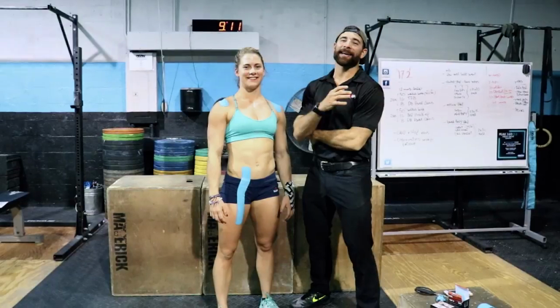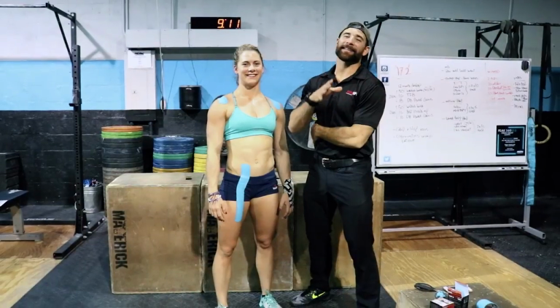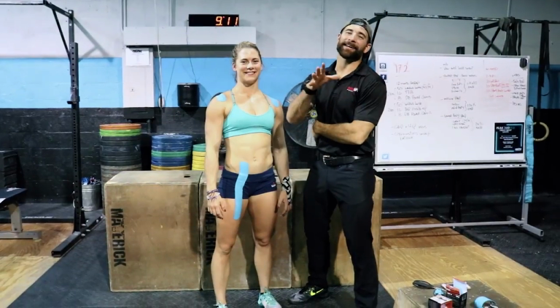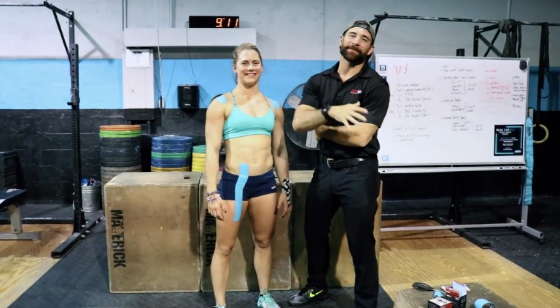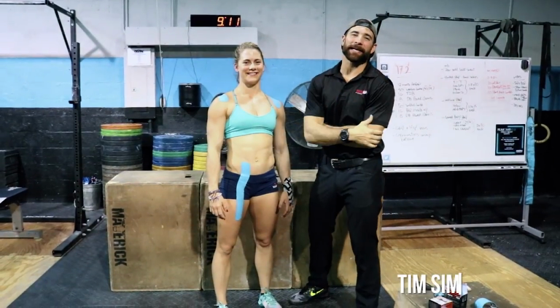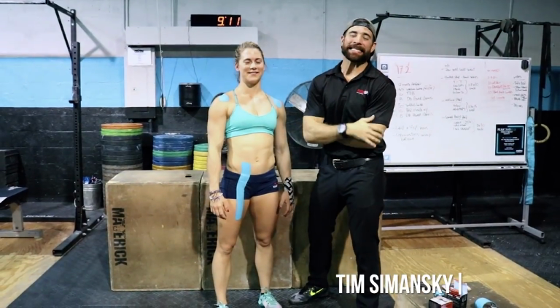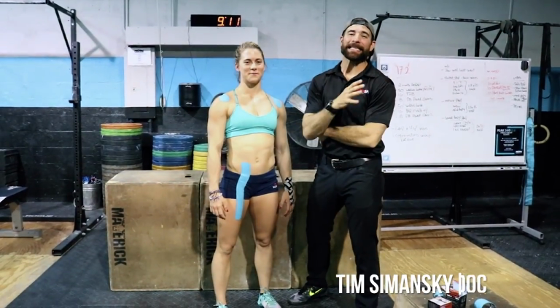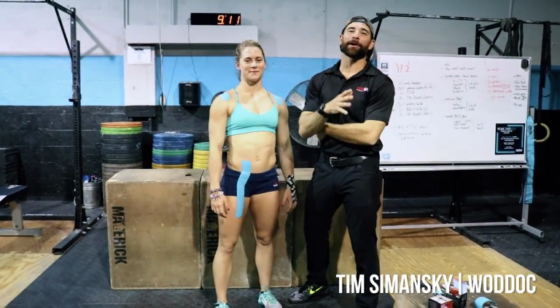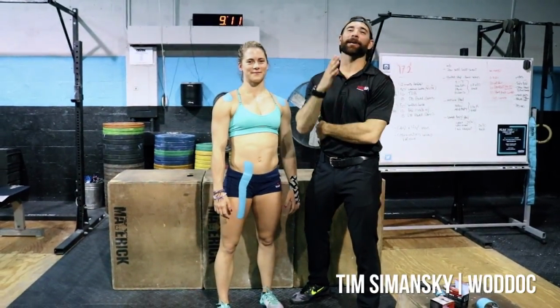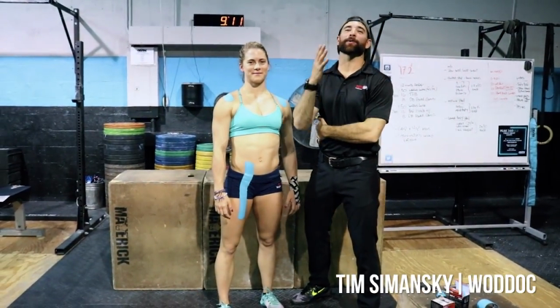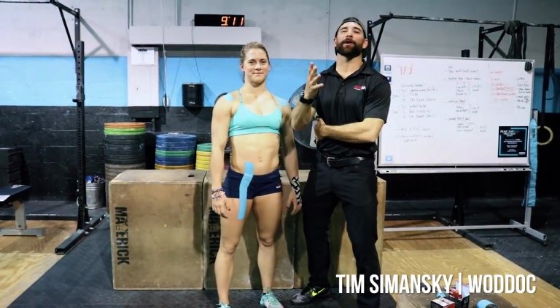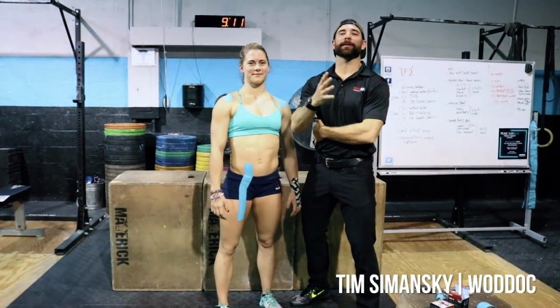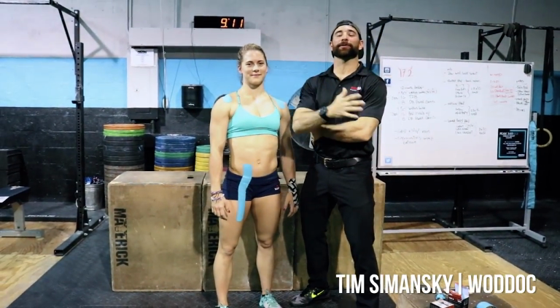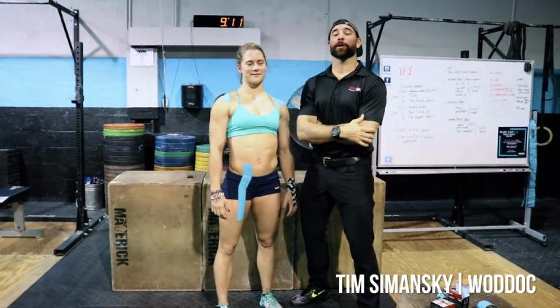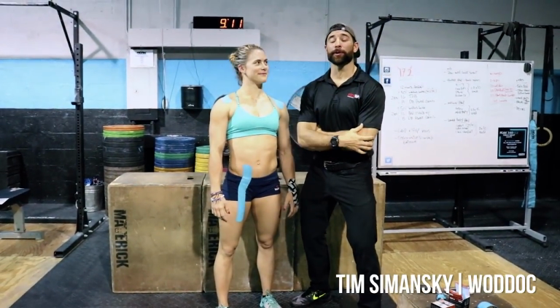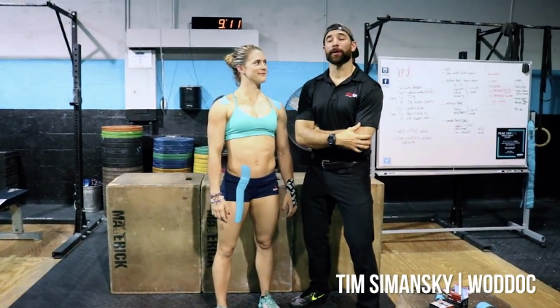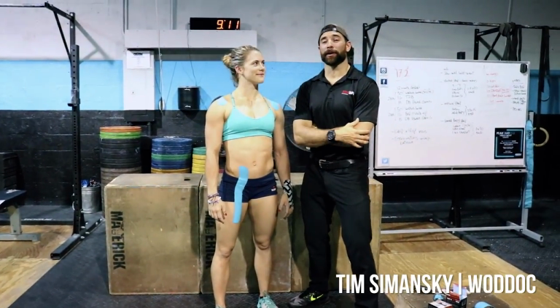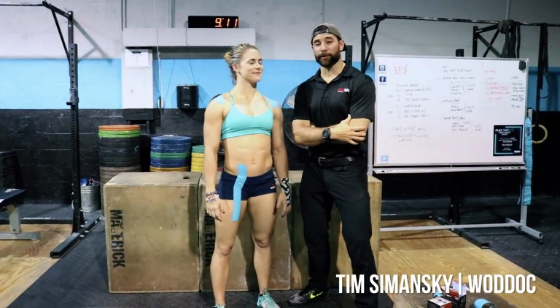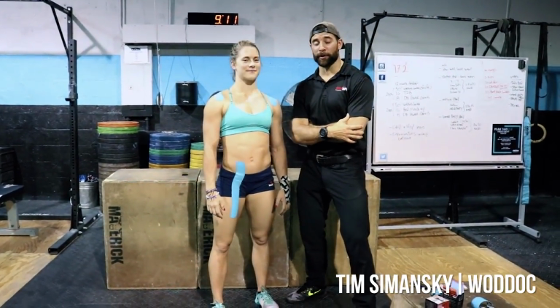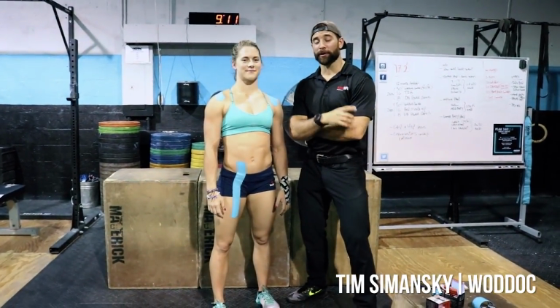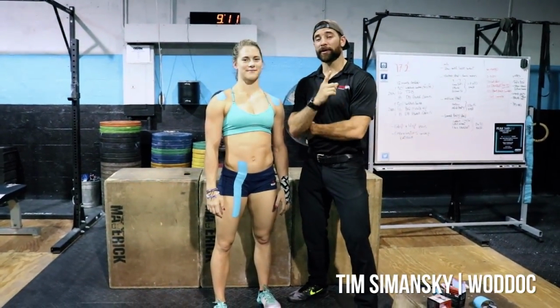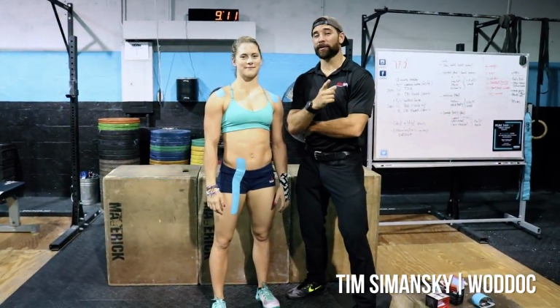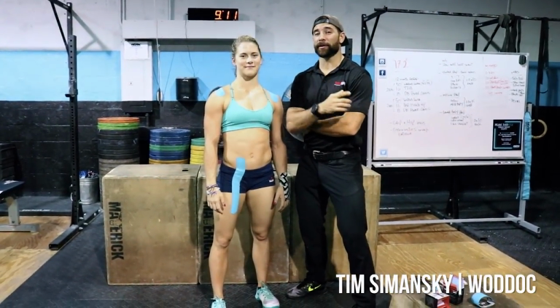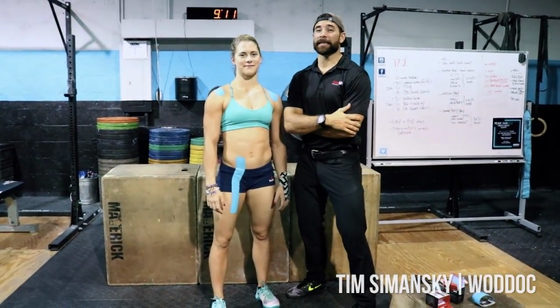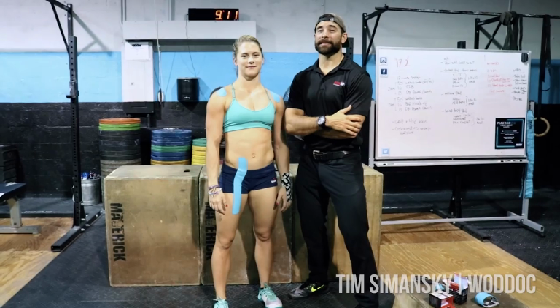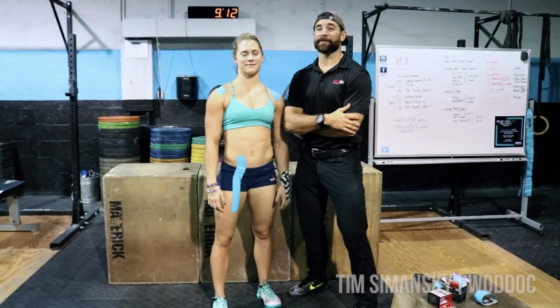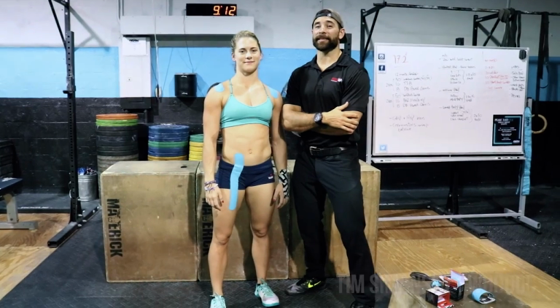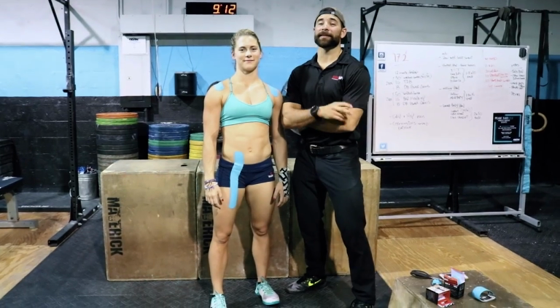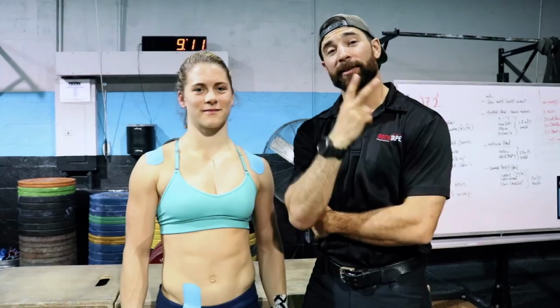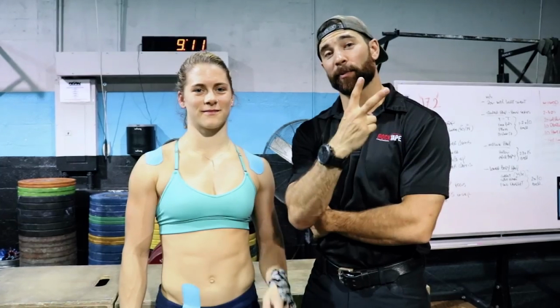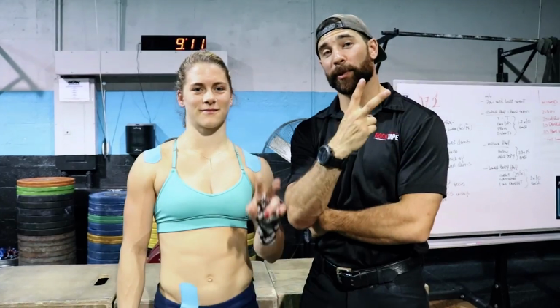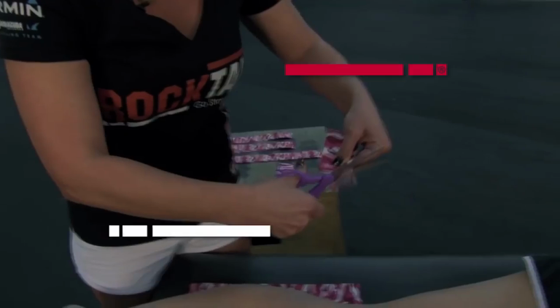Hey guys, Dr. Tim Szymanski, the WODDOG with Prop Tape, showing you how to look stronger, longer, in 17.2.